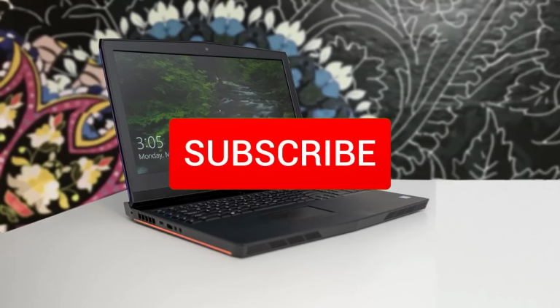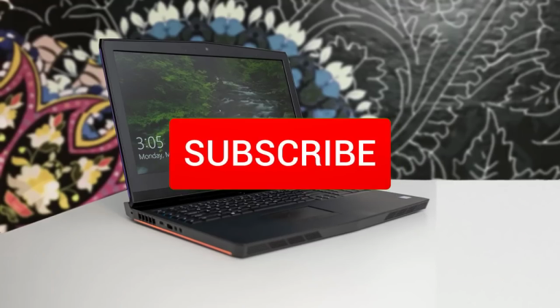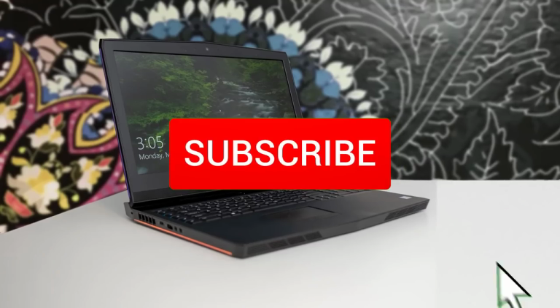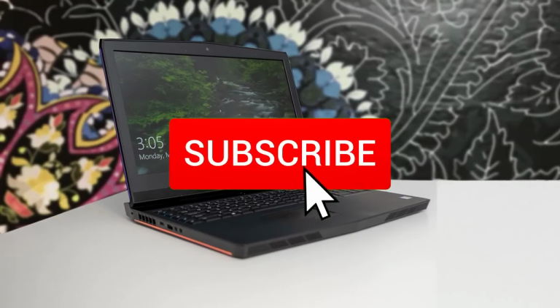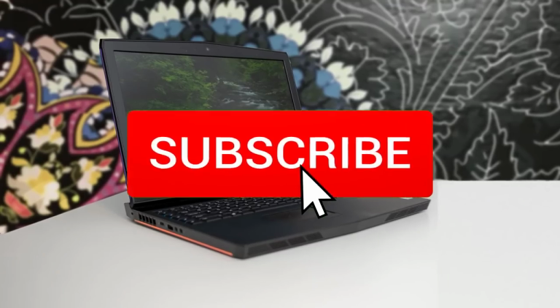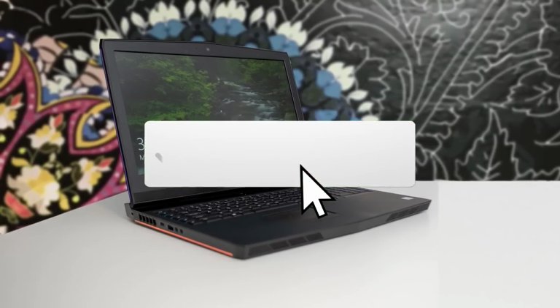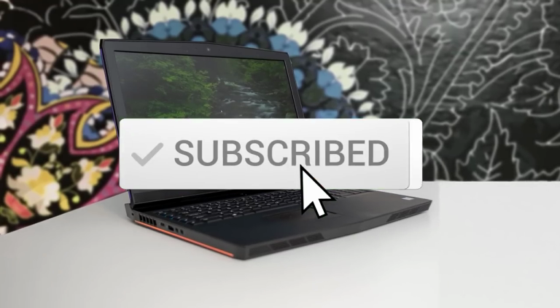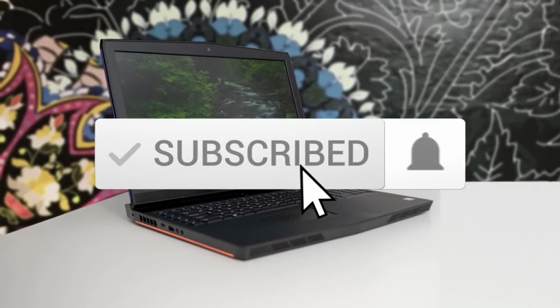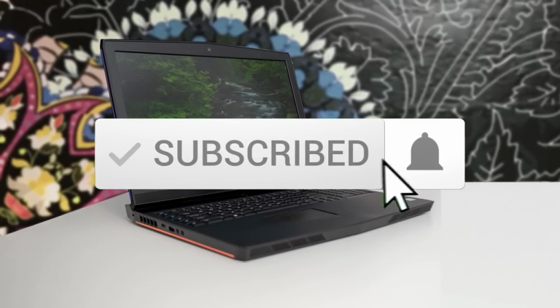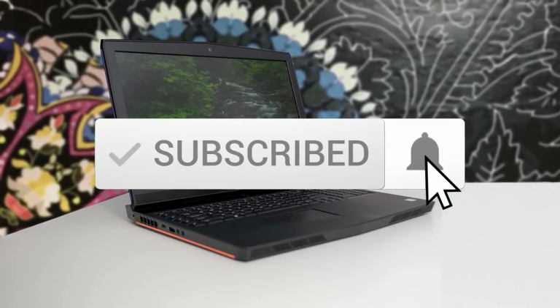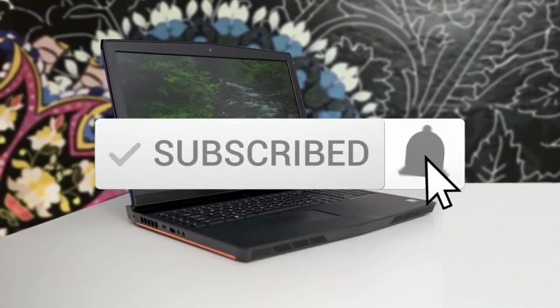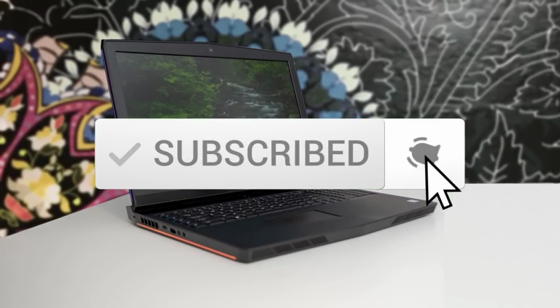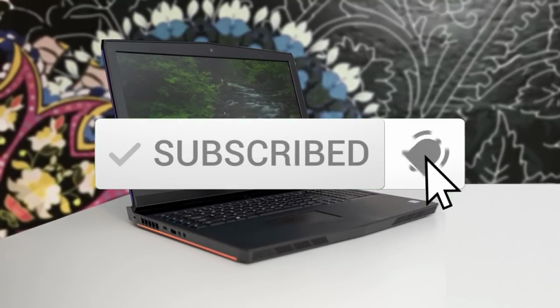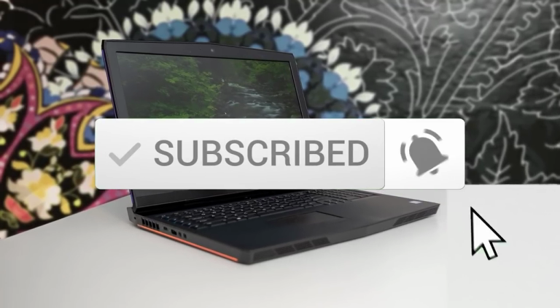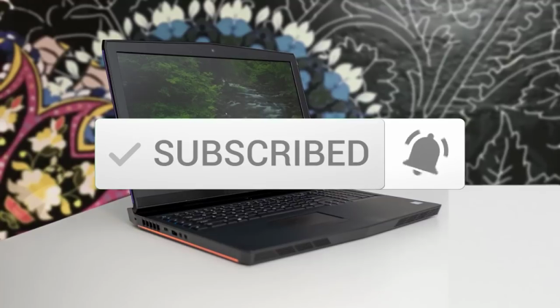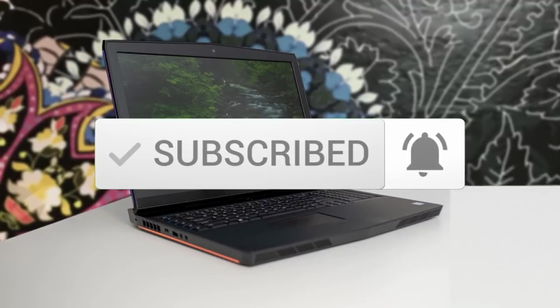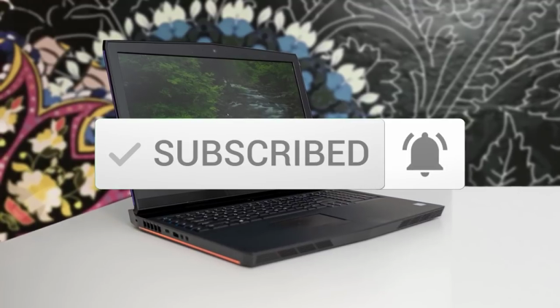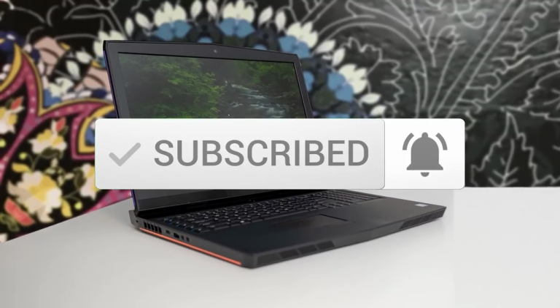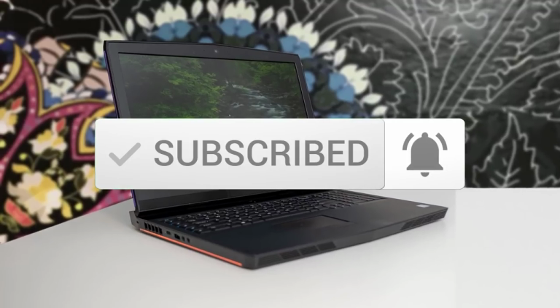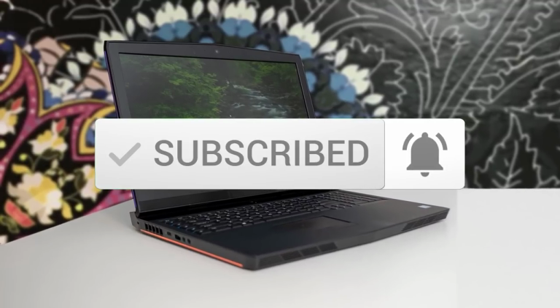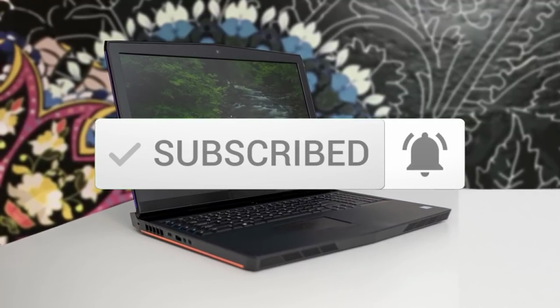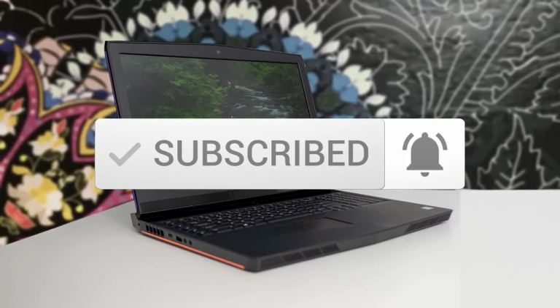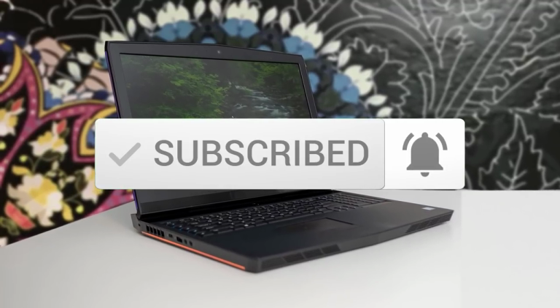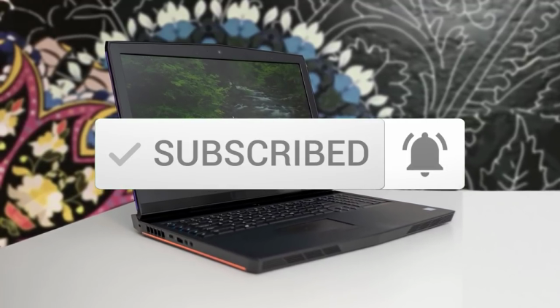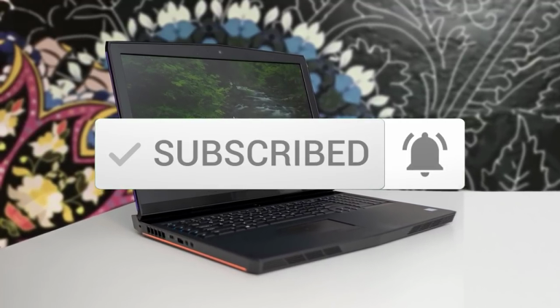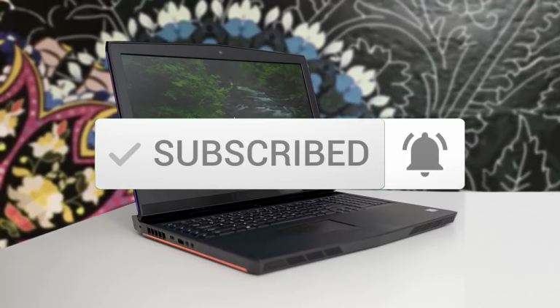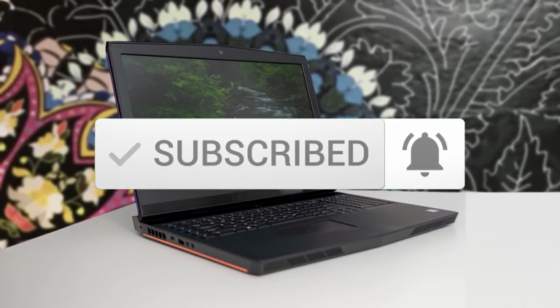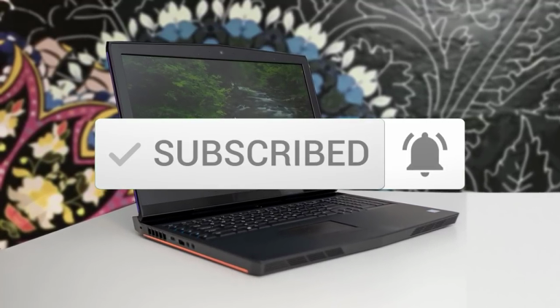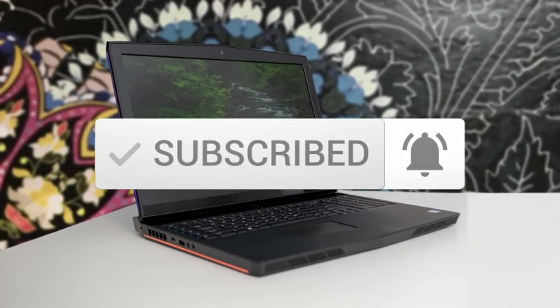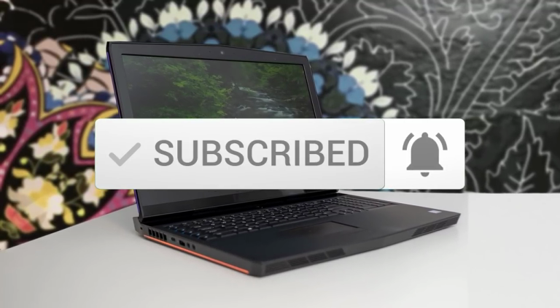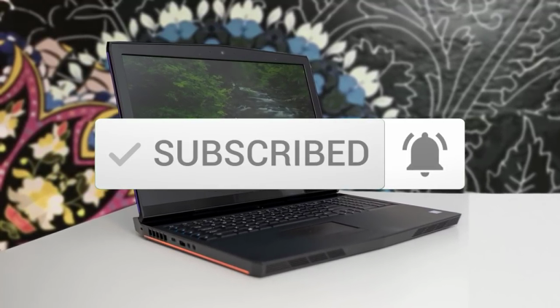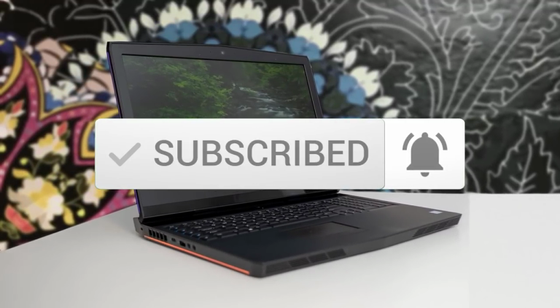Also, make sure you subscribe to stay up to date with the latest technology reviews. So let's get started with the video.